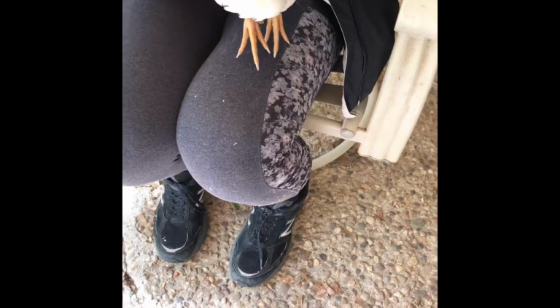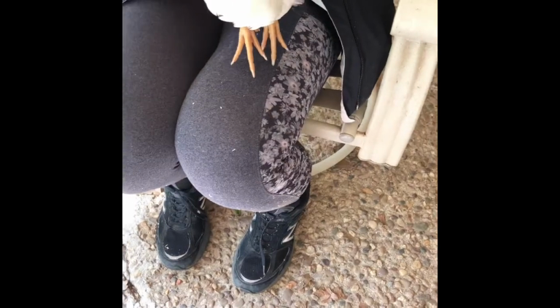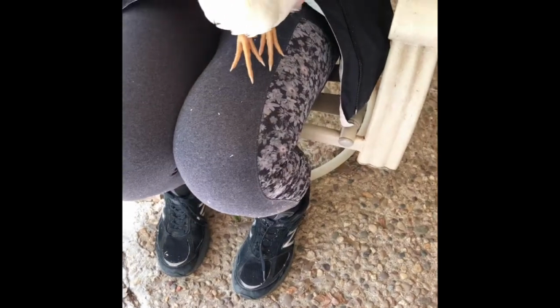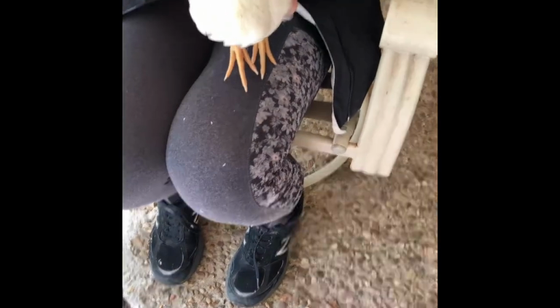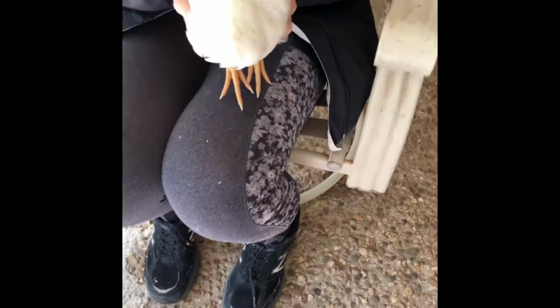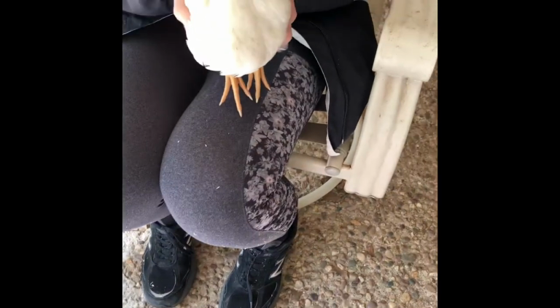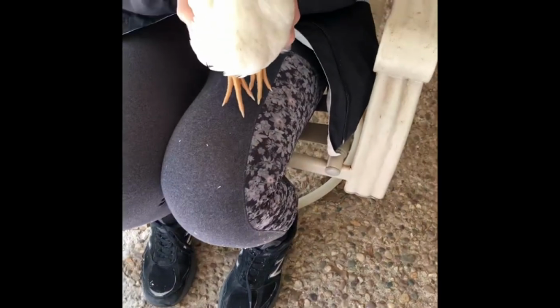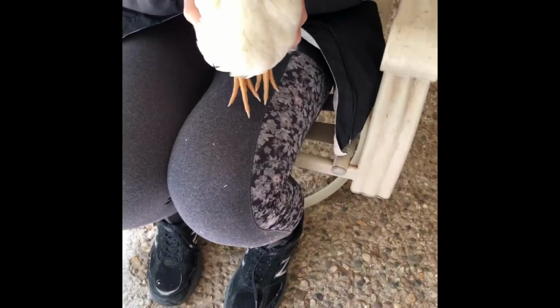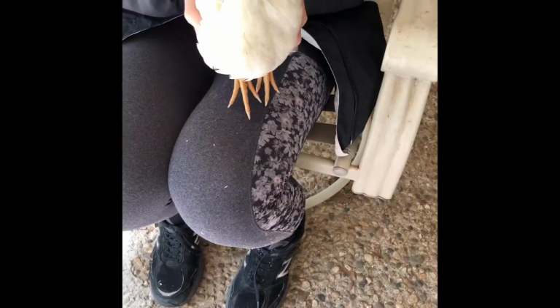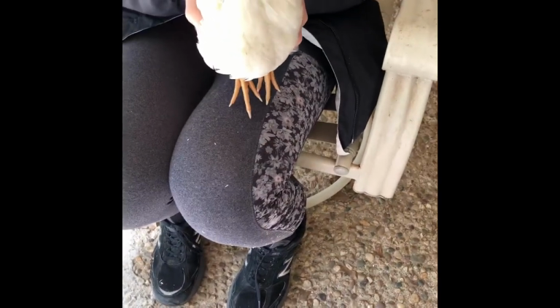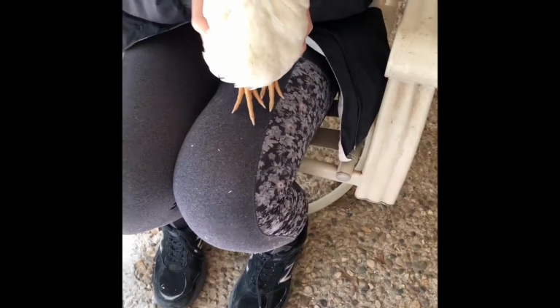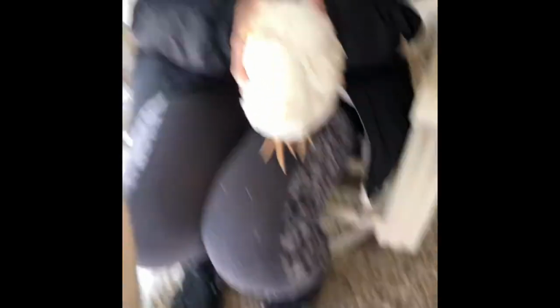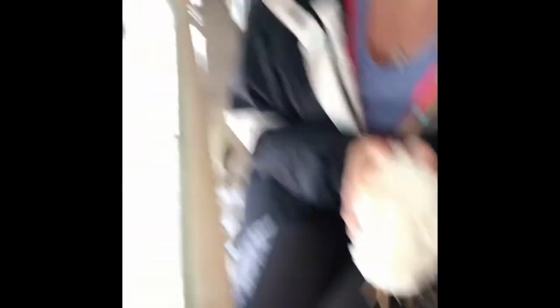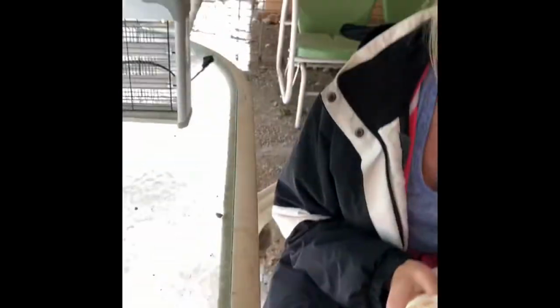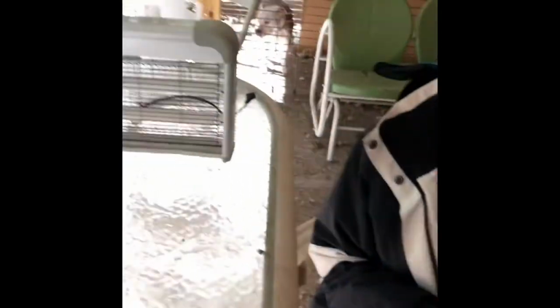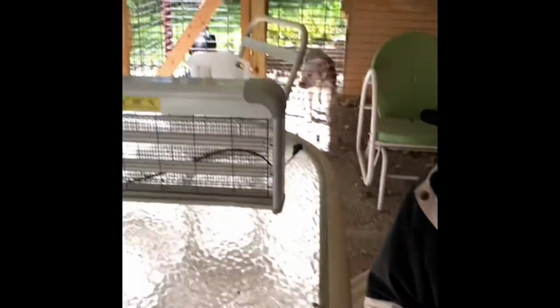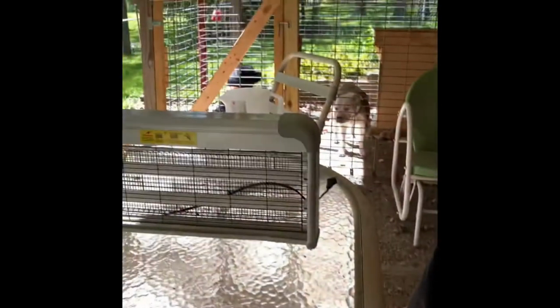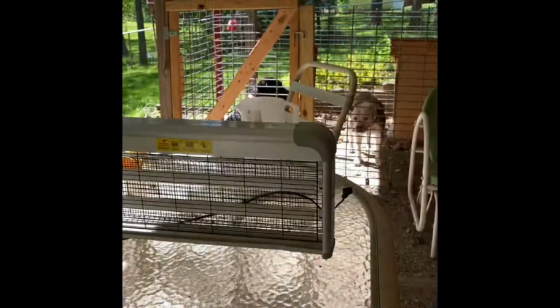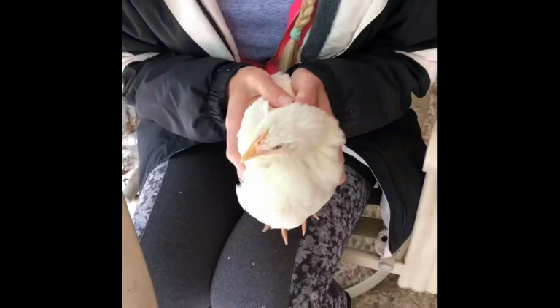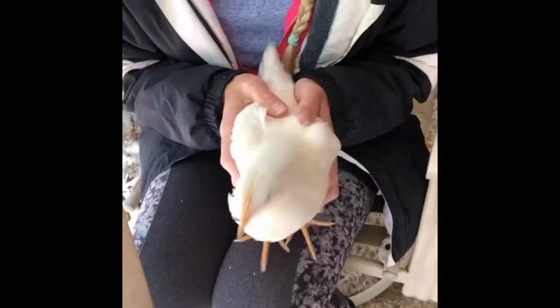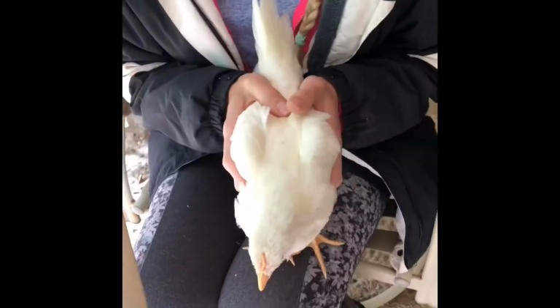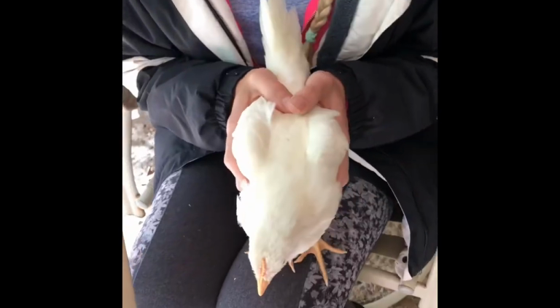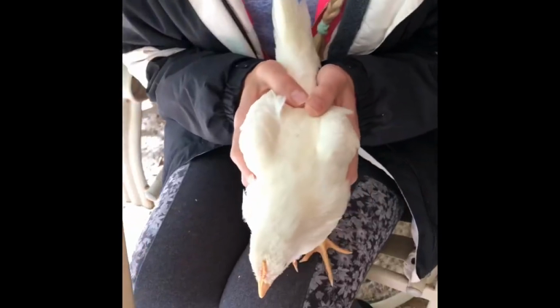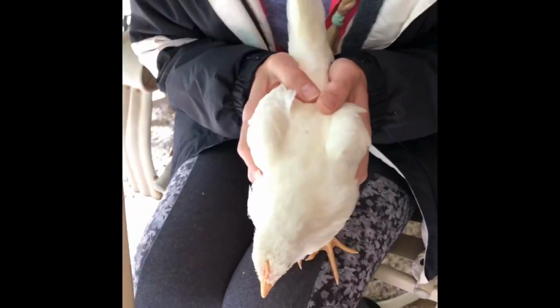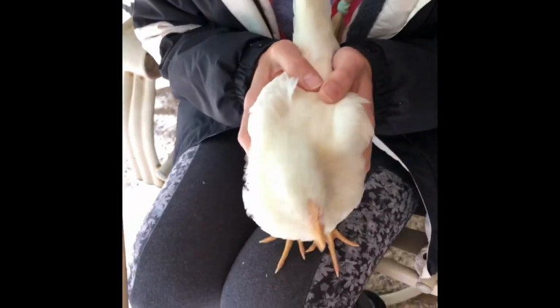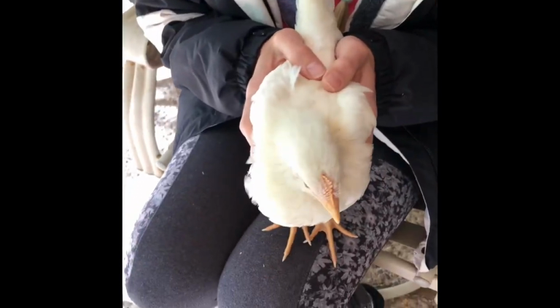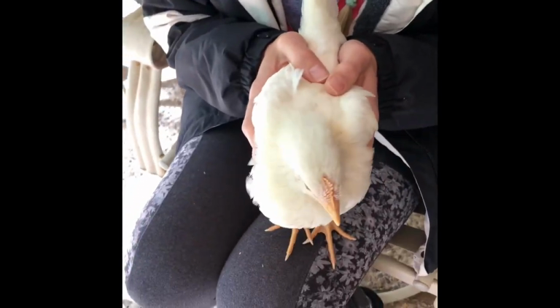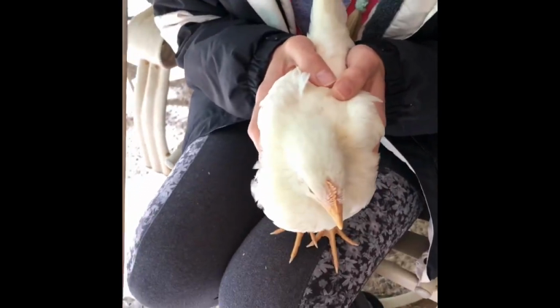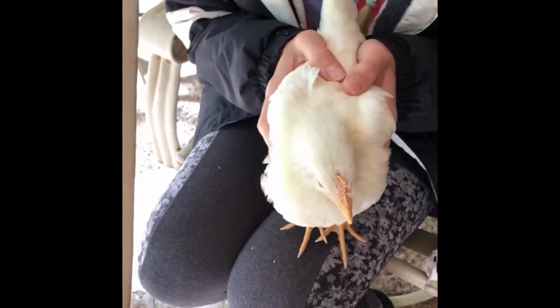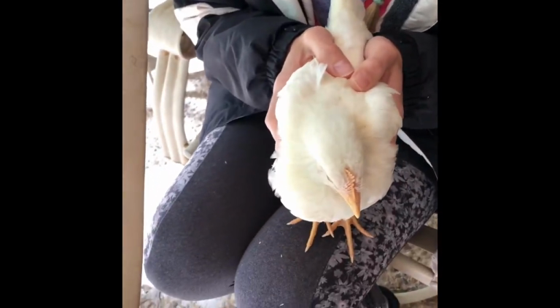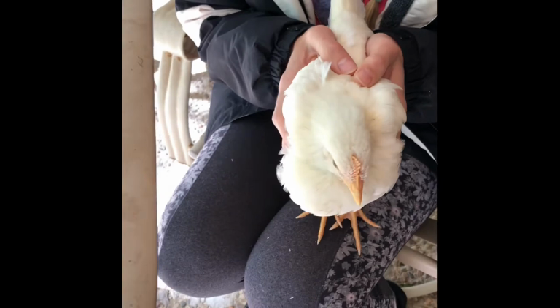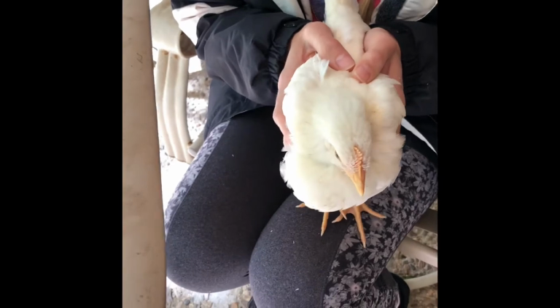Those are our dogs in the background — they kind of want to eat the chickens.